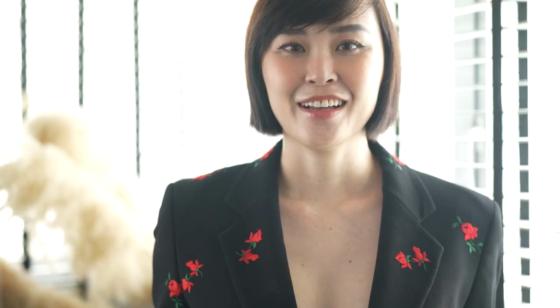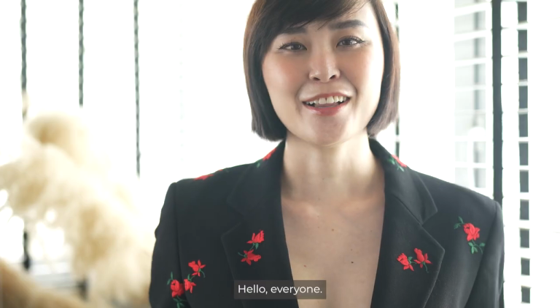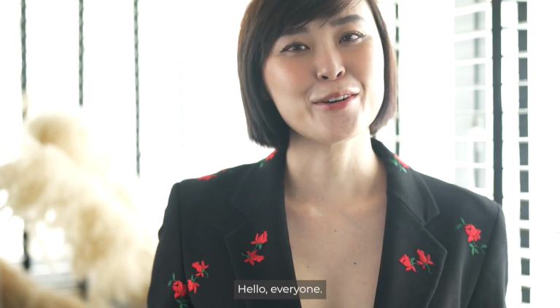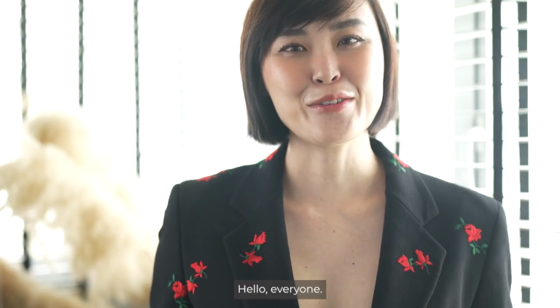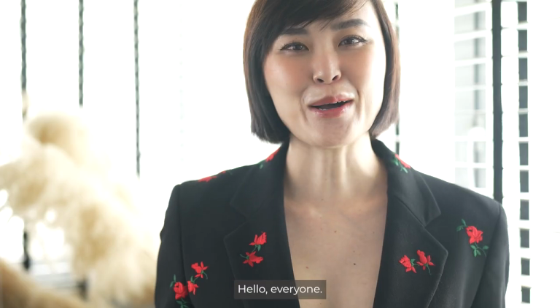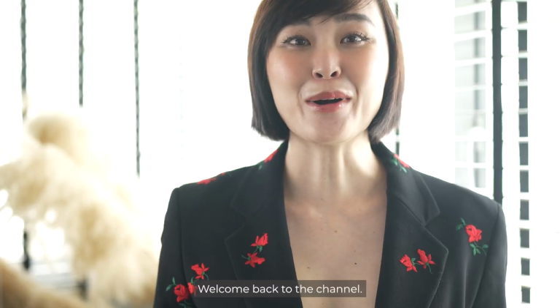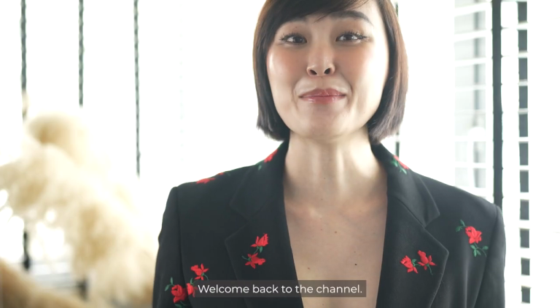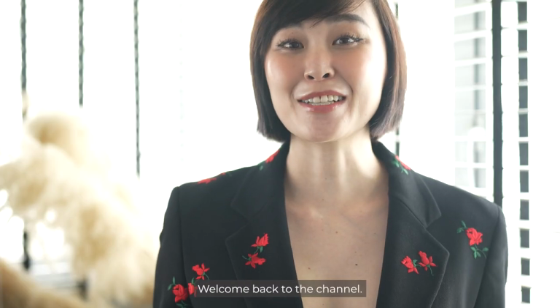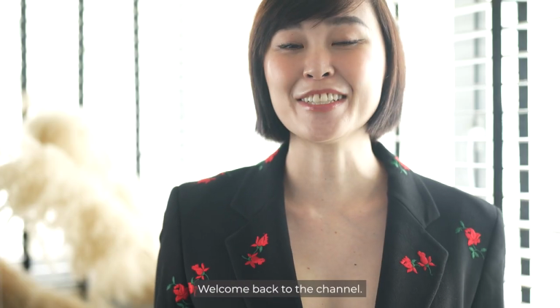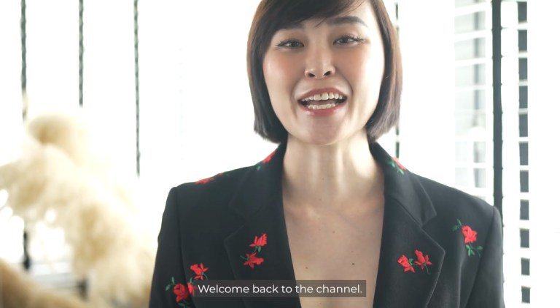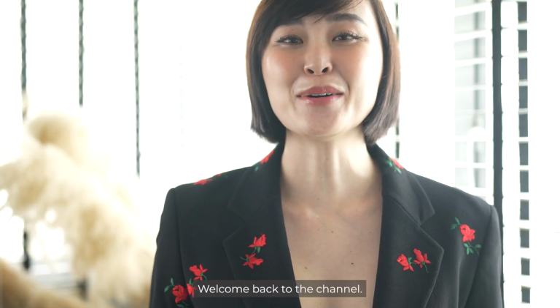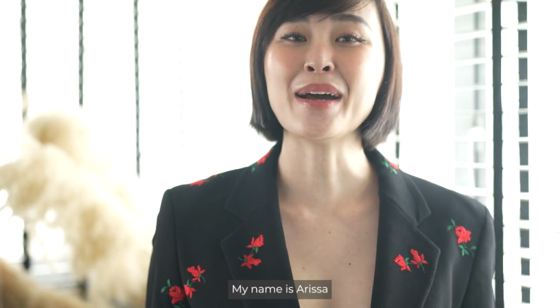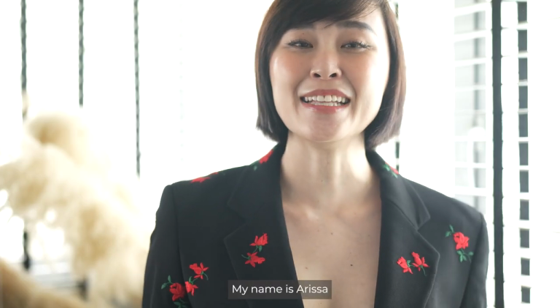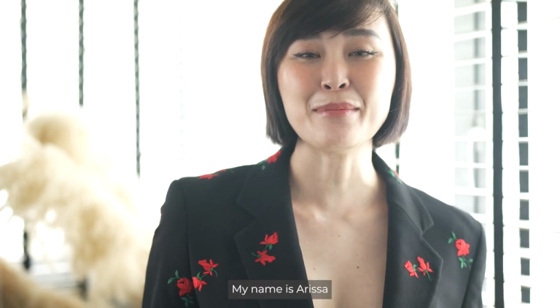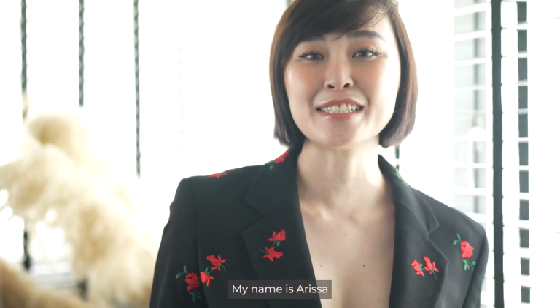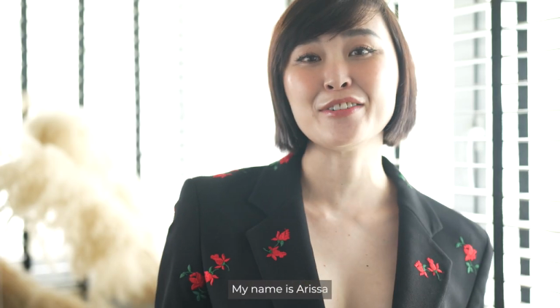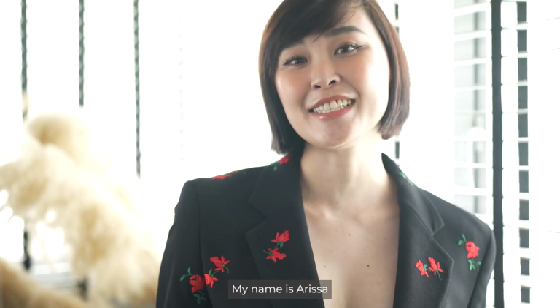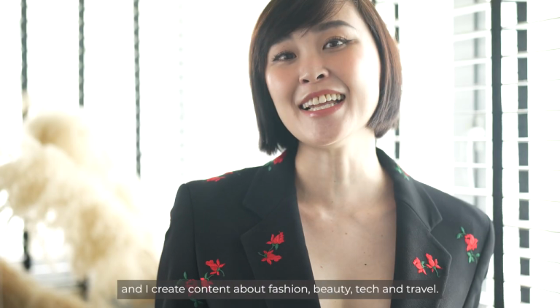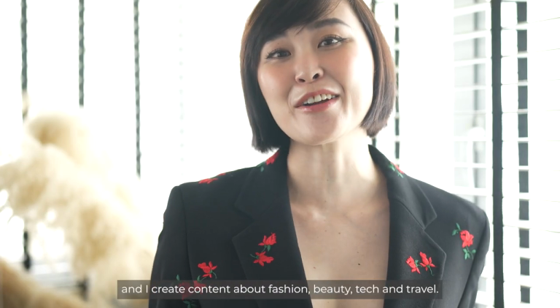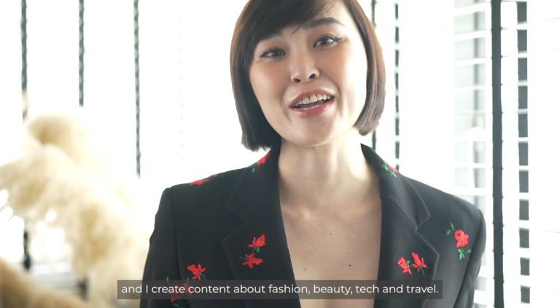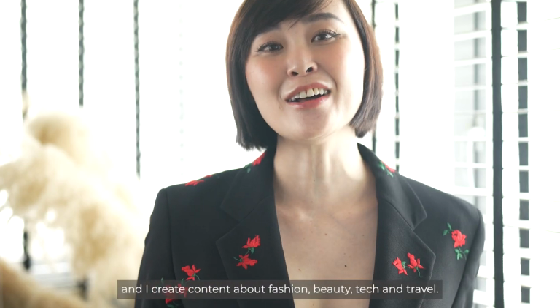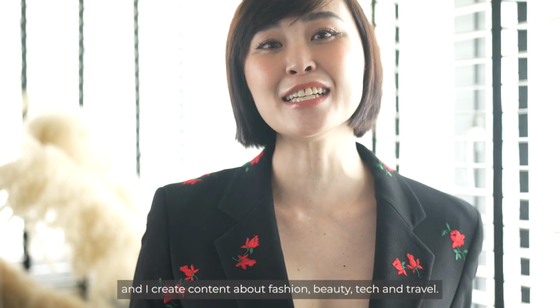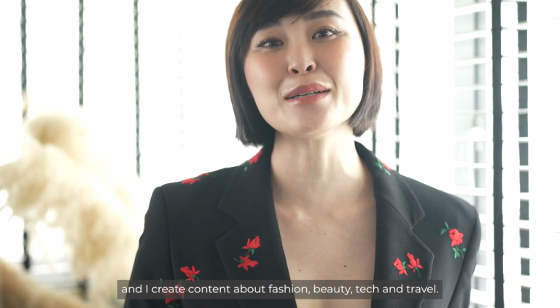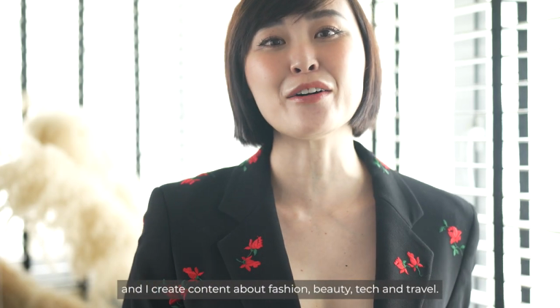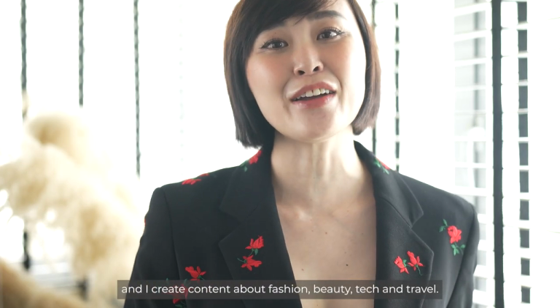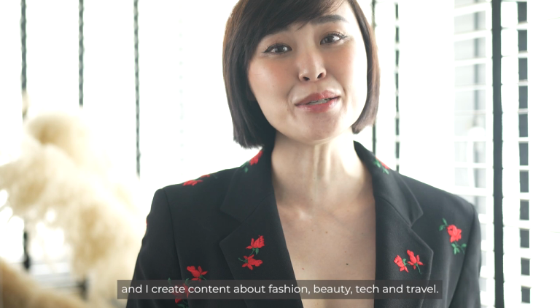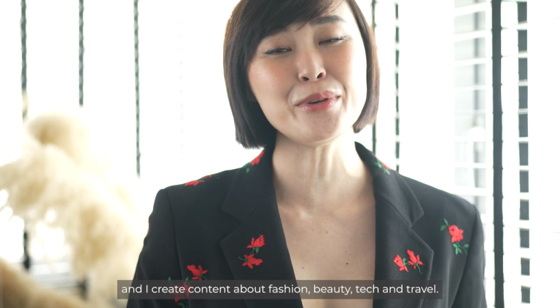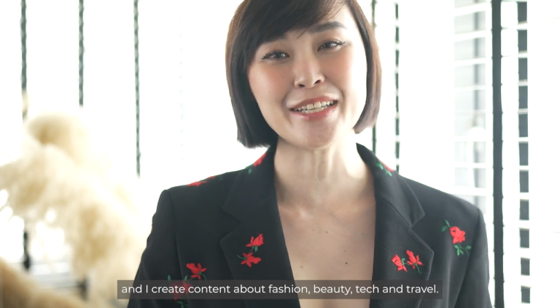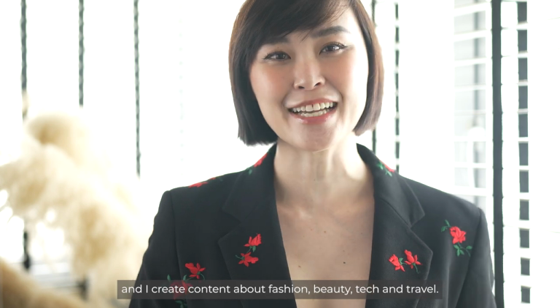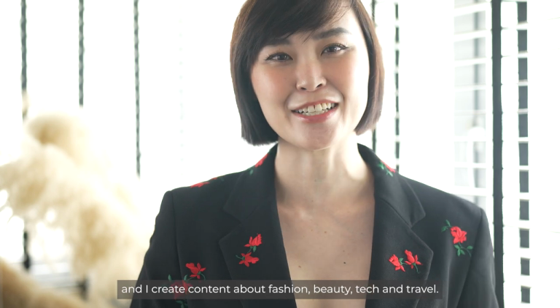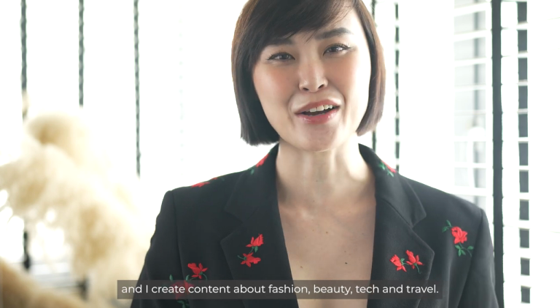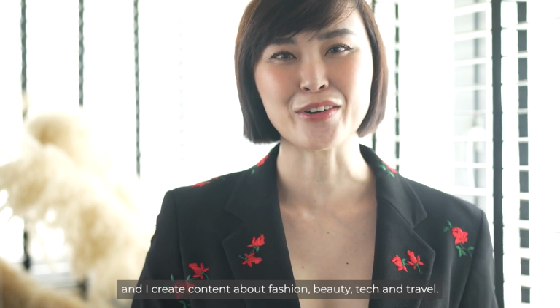Hello everyone, welcome back to the channel. My name is Arisa and I create content about fashion, beauty, tech and travel.